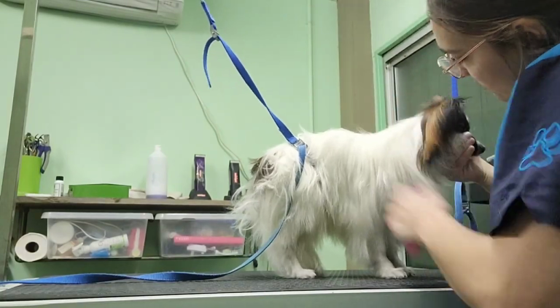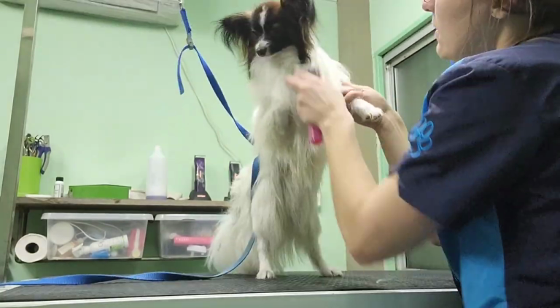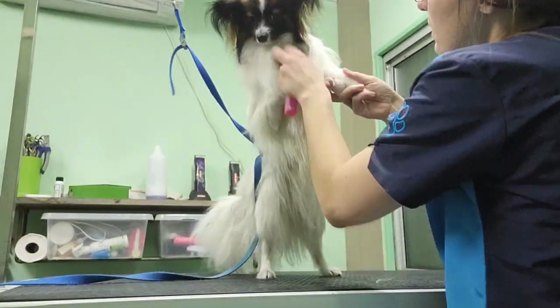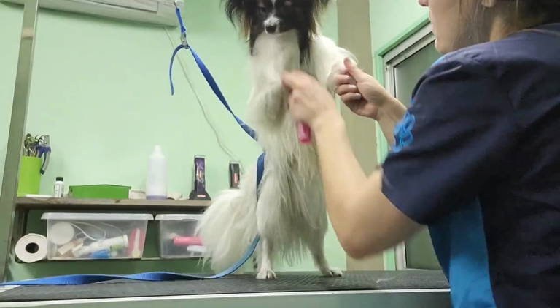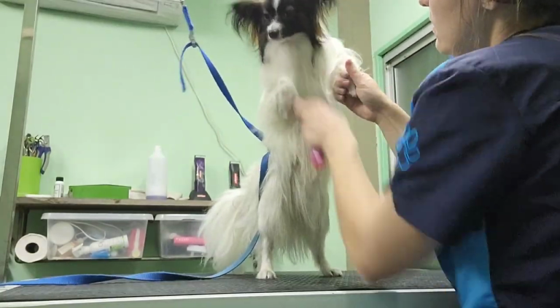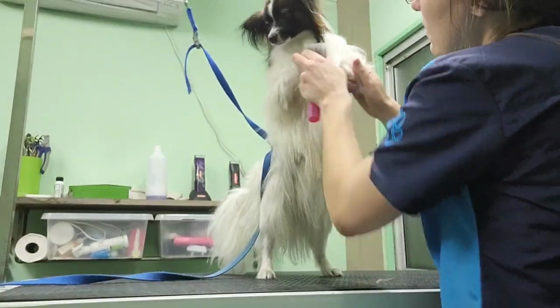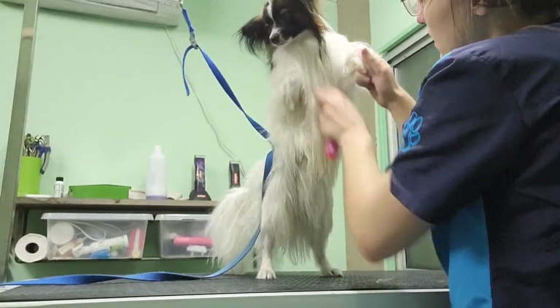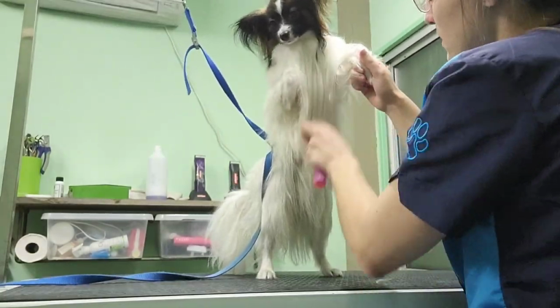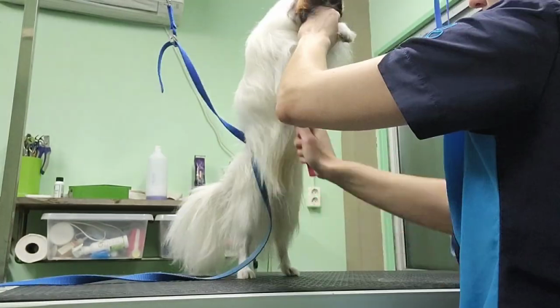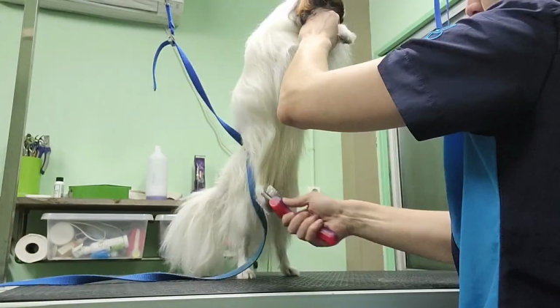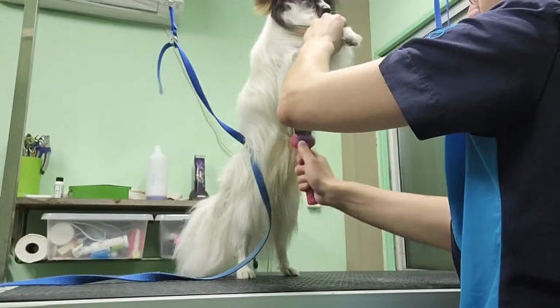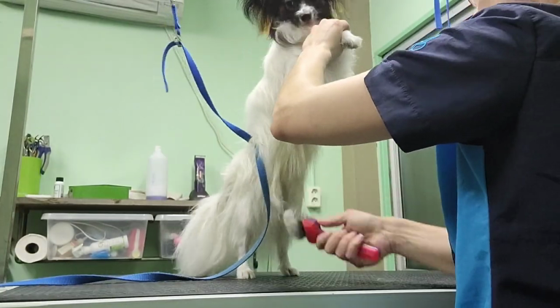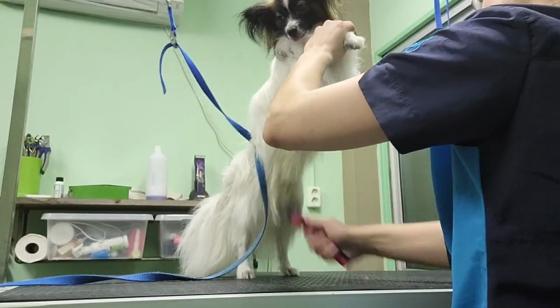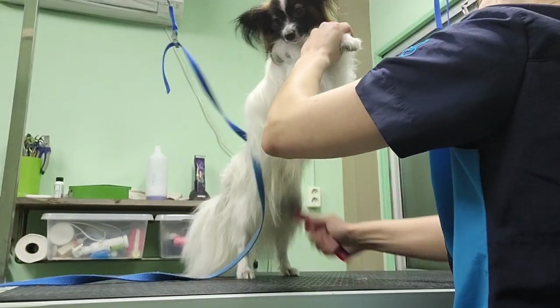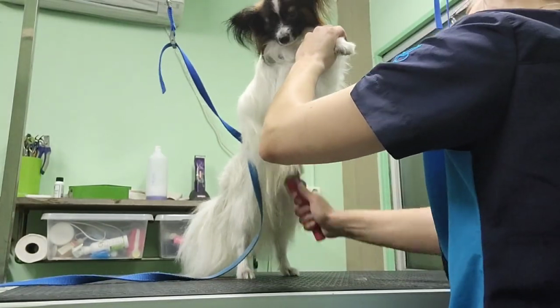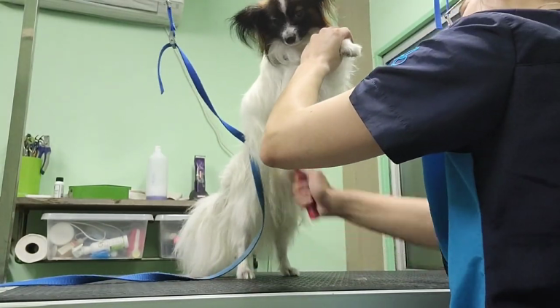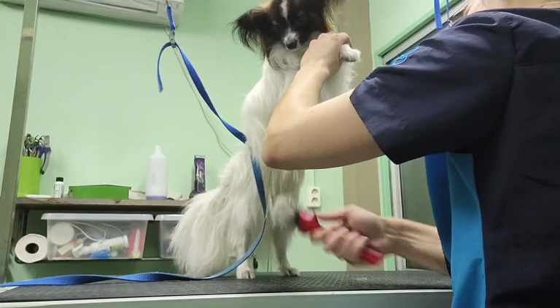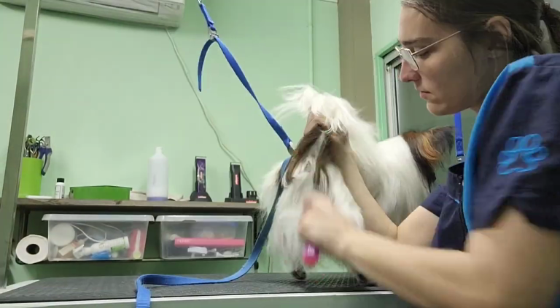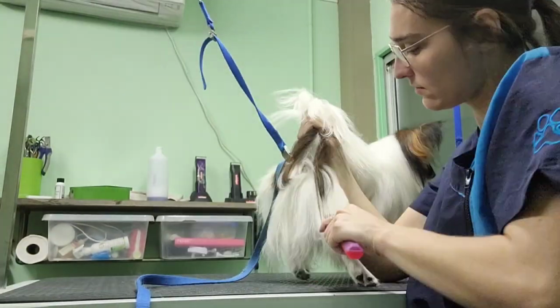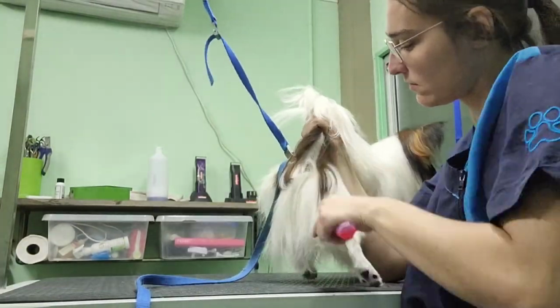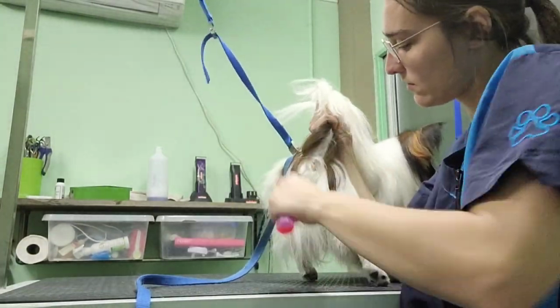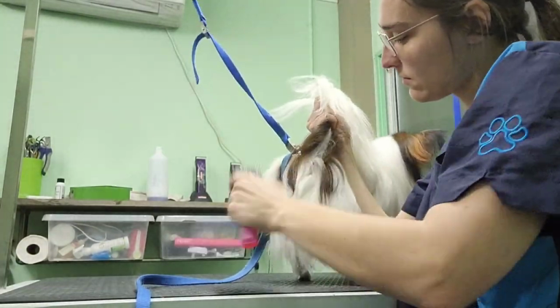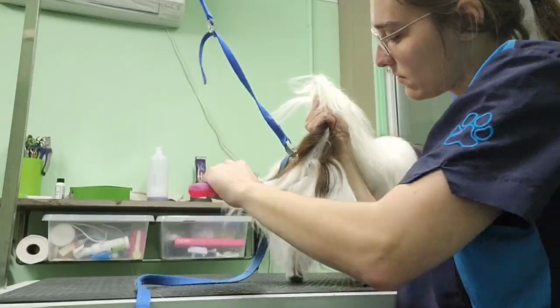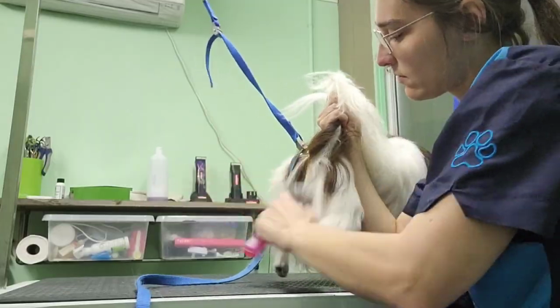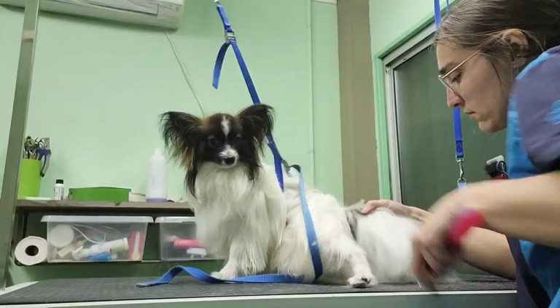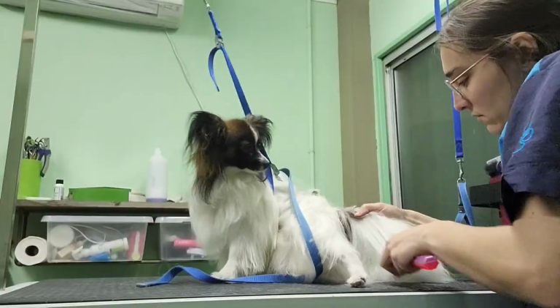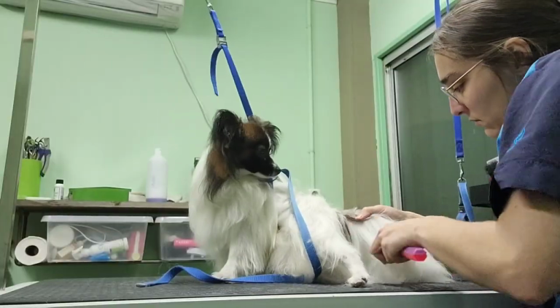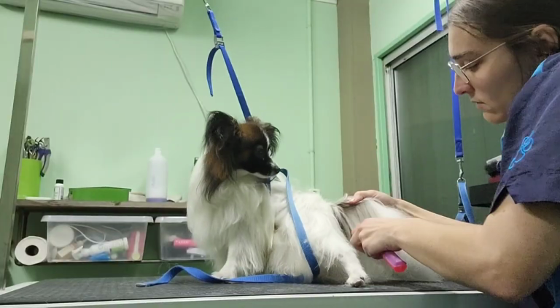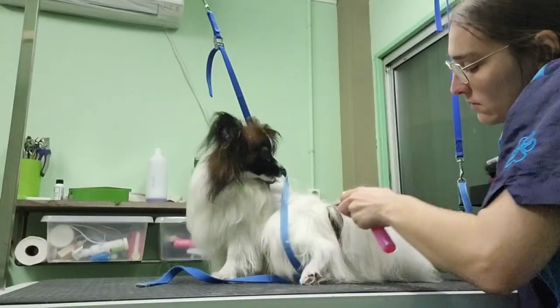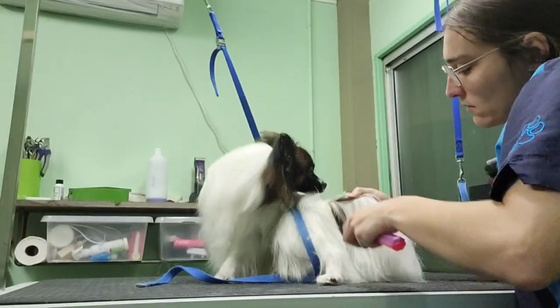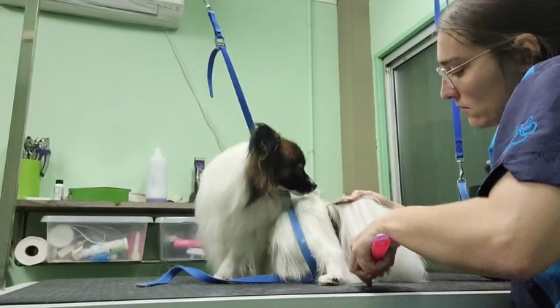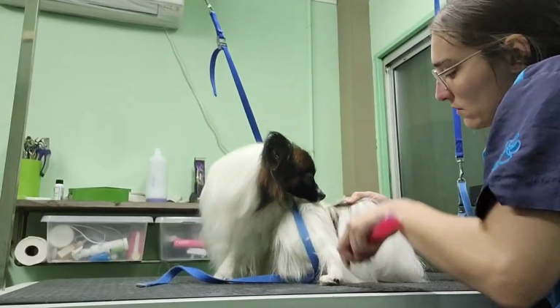The papillon's most known feature are their ears, so unless it's brushing, you do not want to touch those.